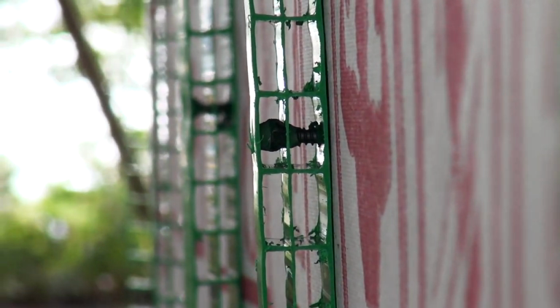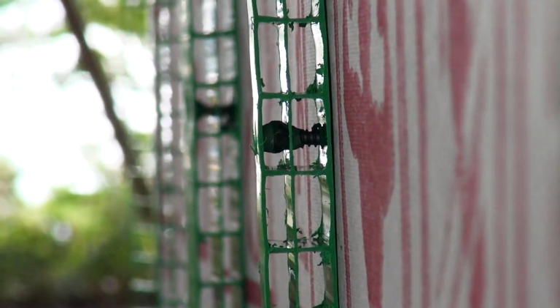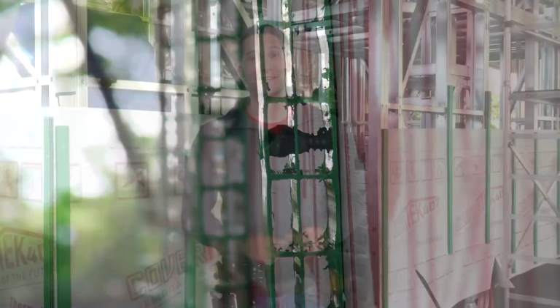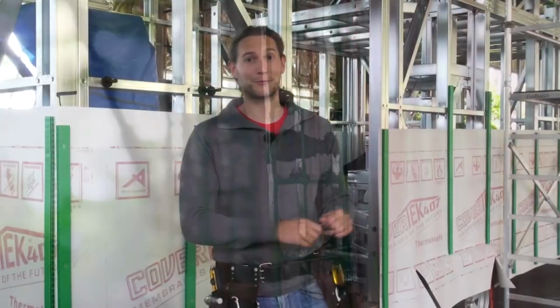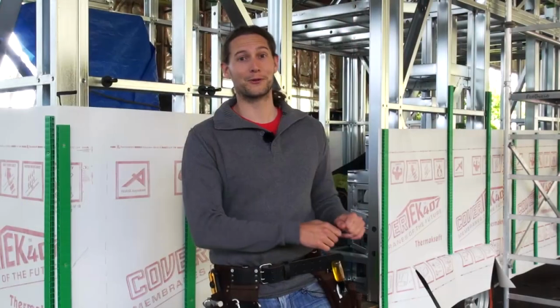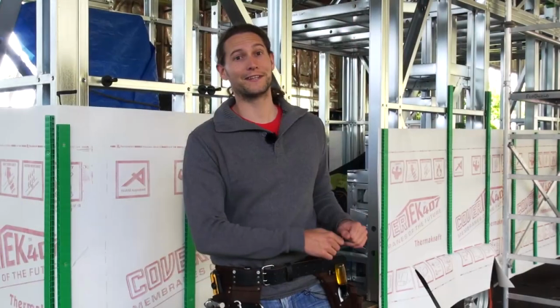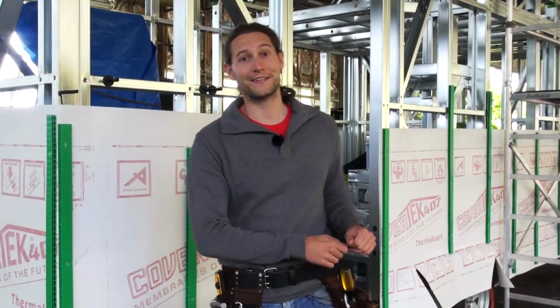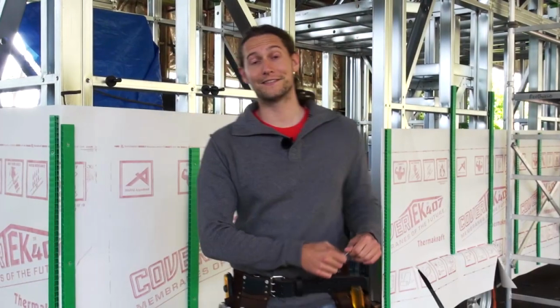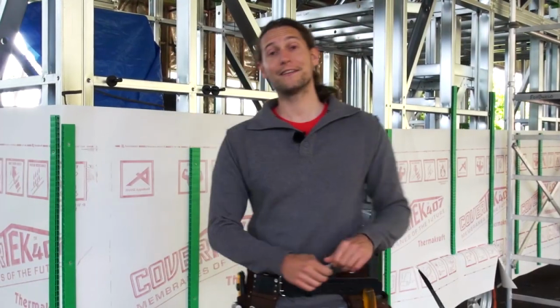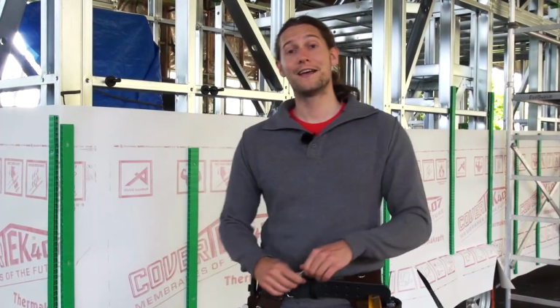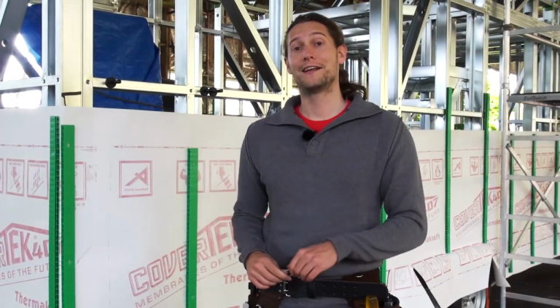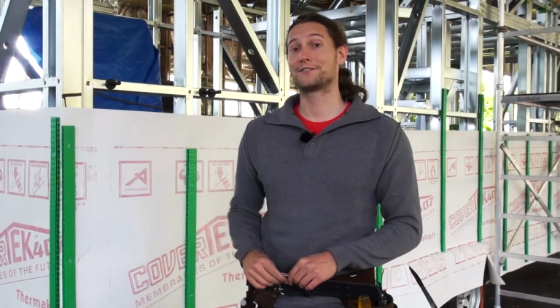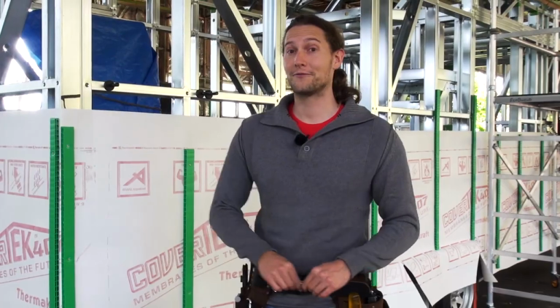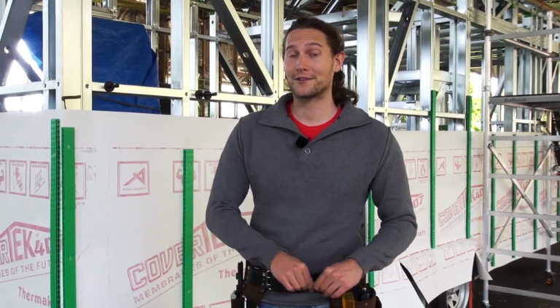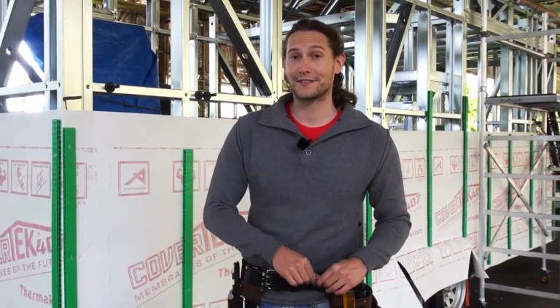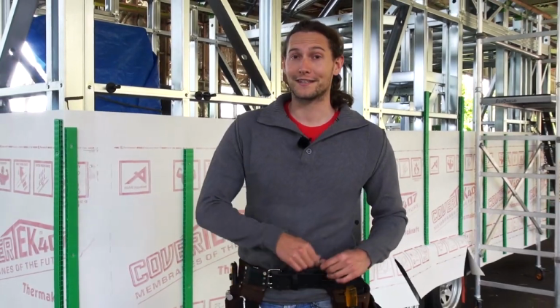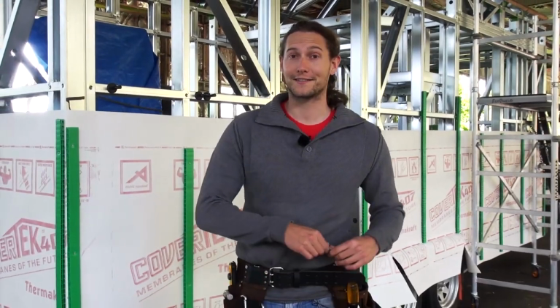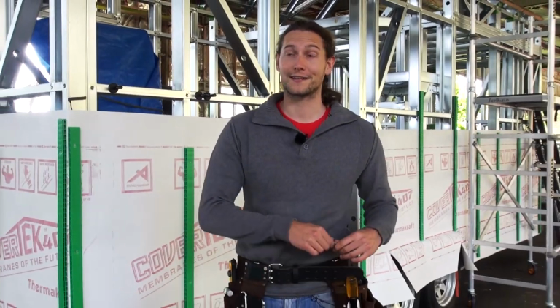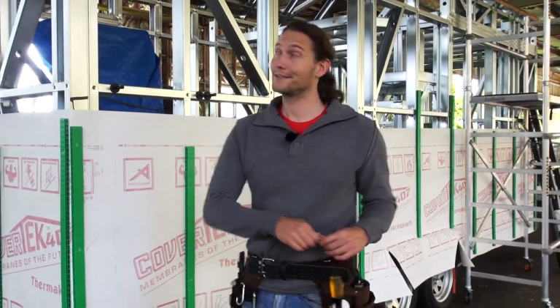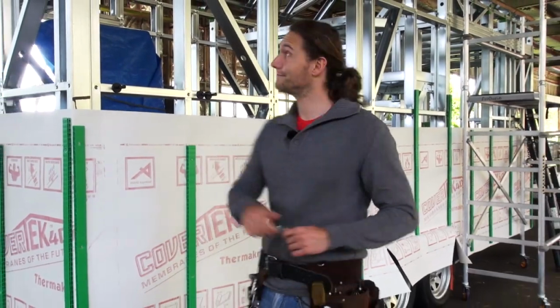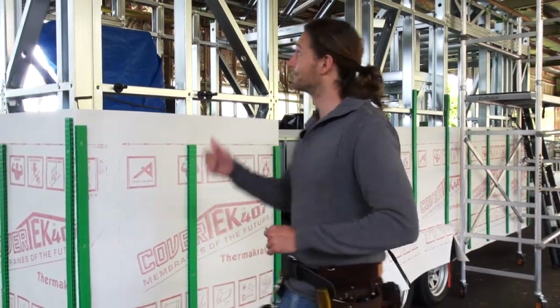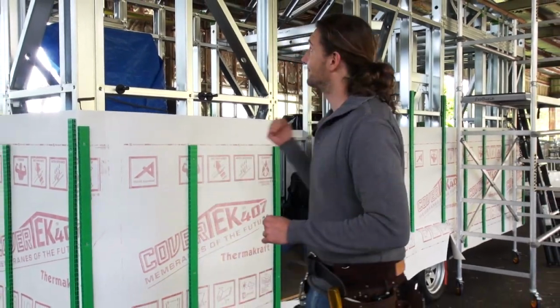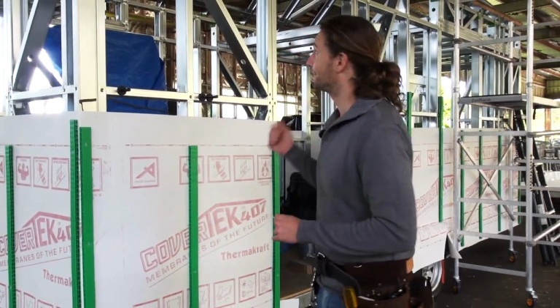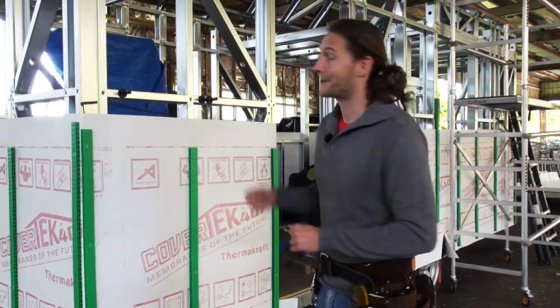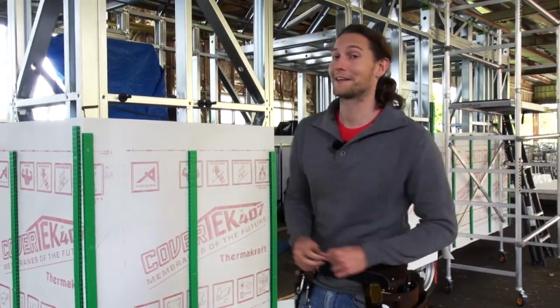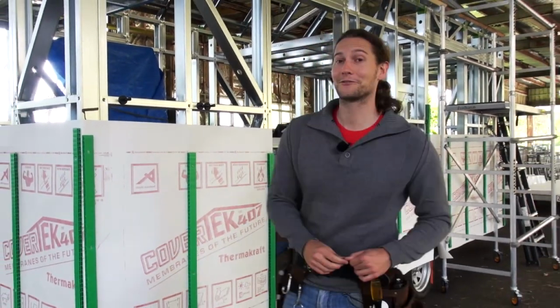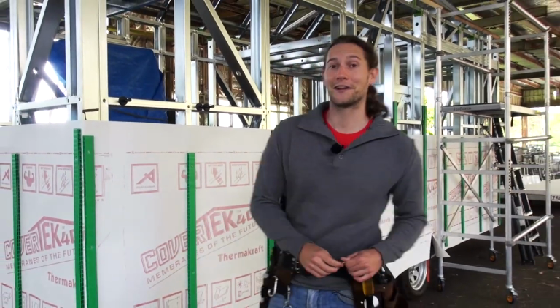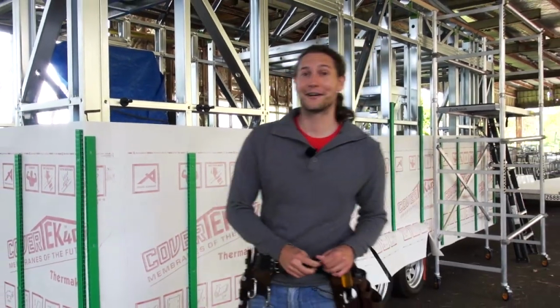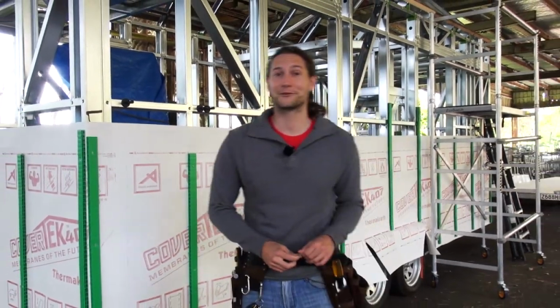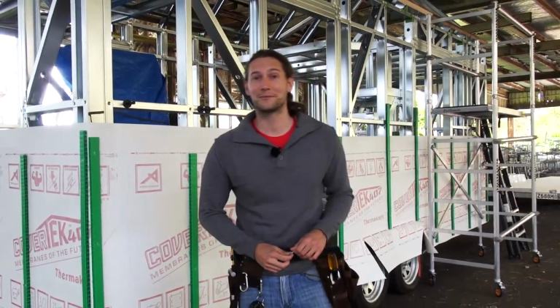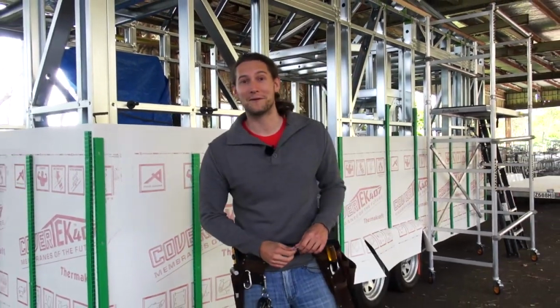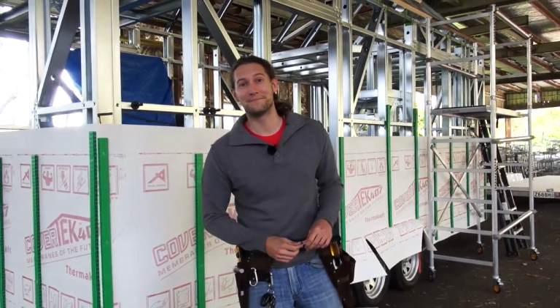Okay, so with all that said and done, it's time for us to get stuck in and get our tiny house wrapped up.